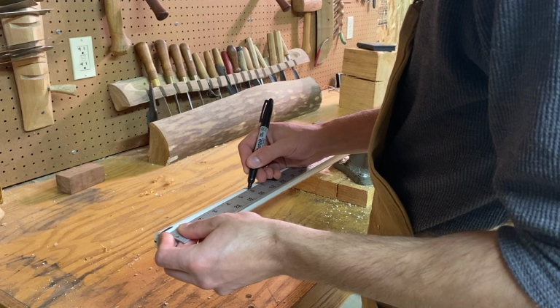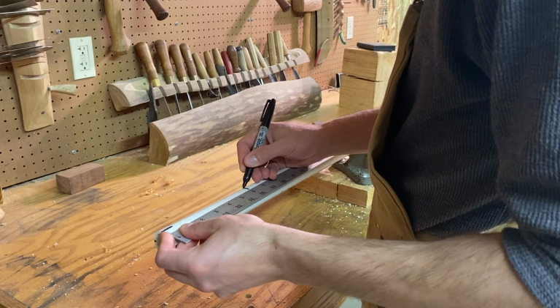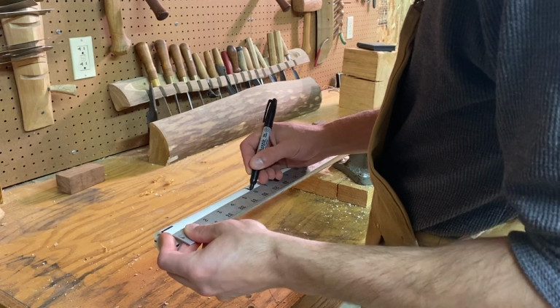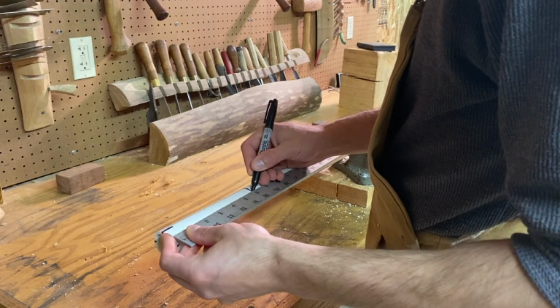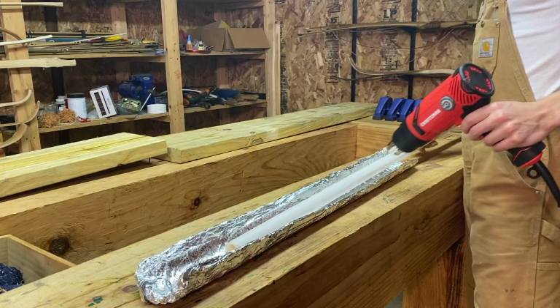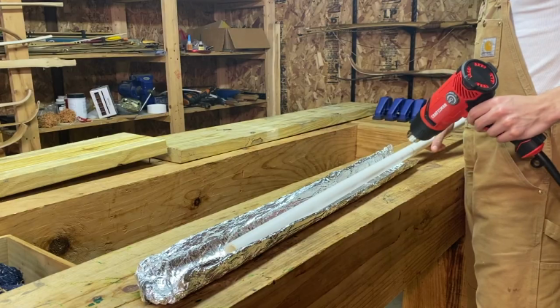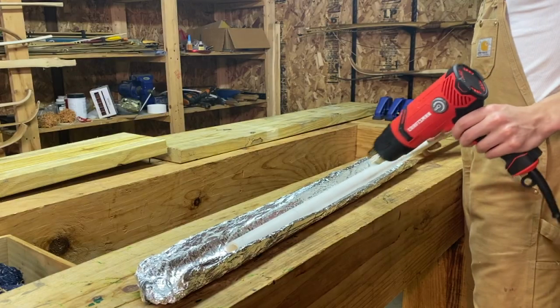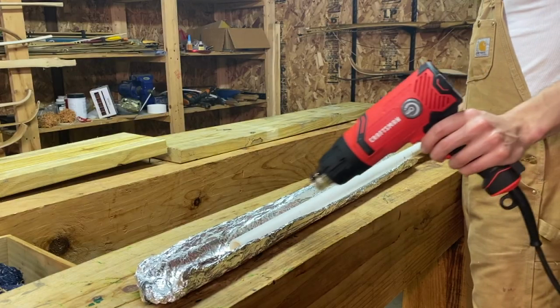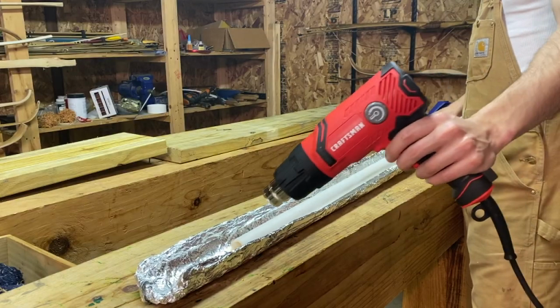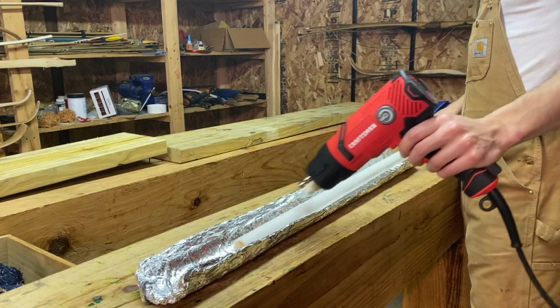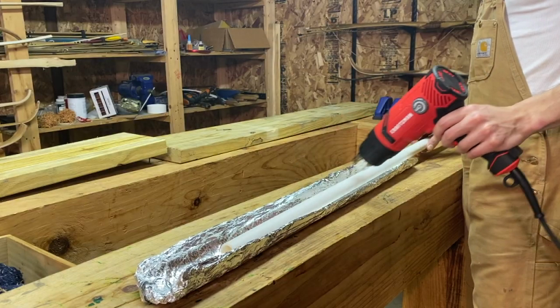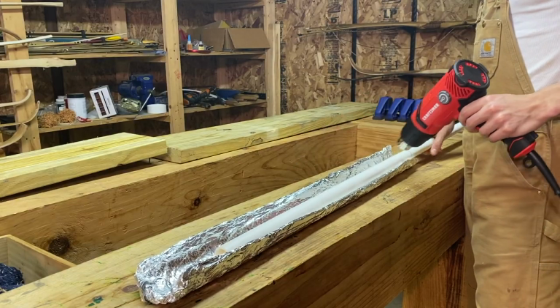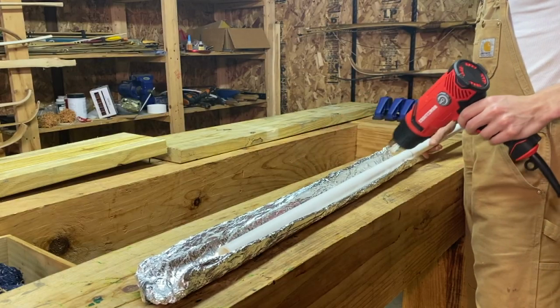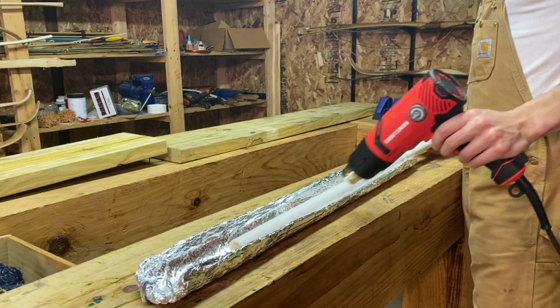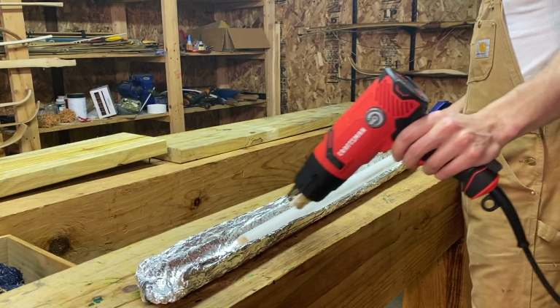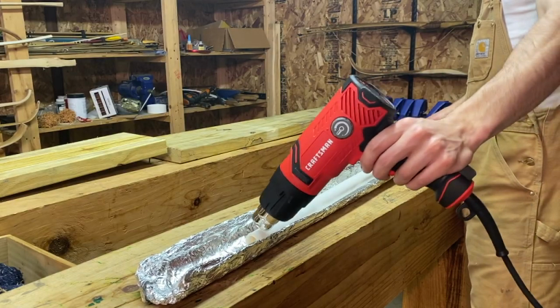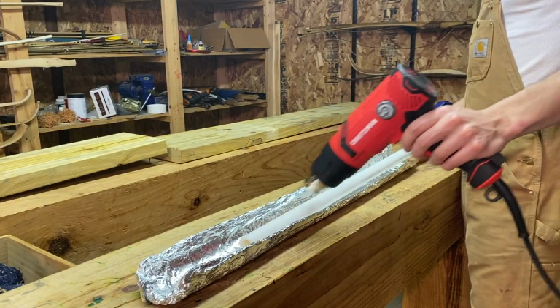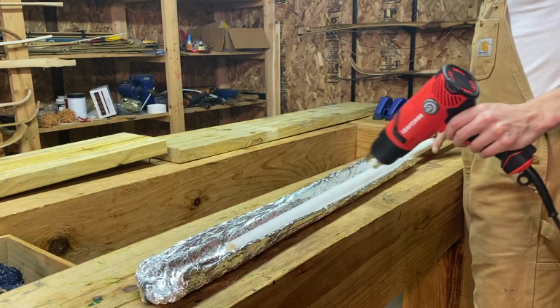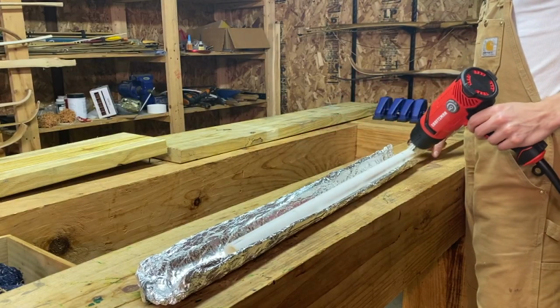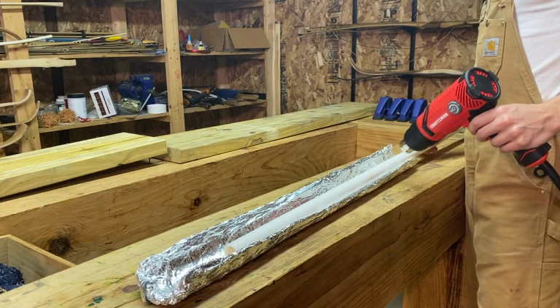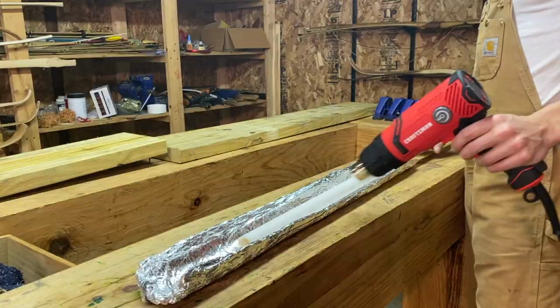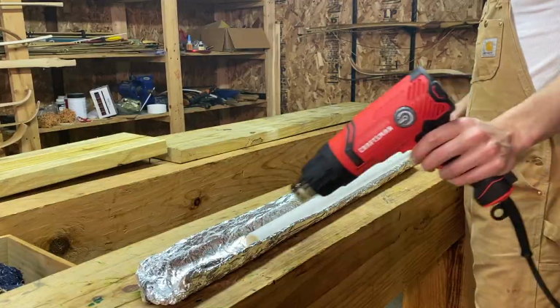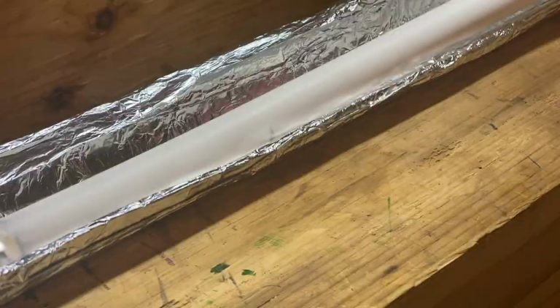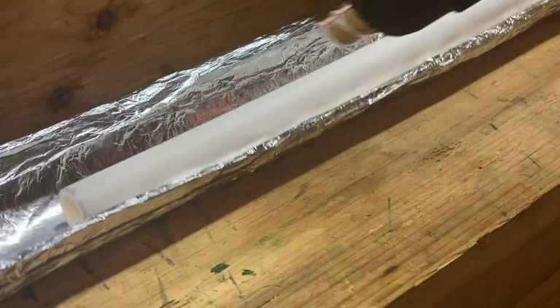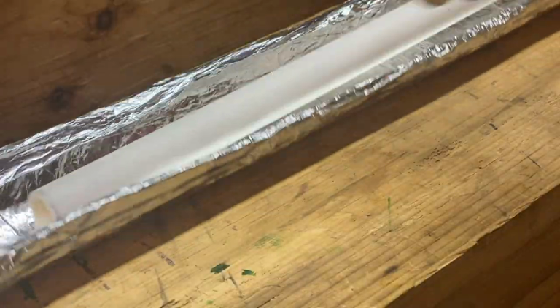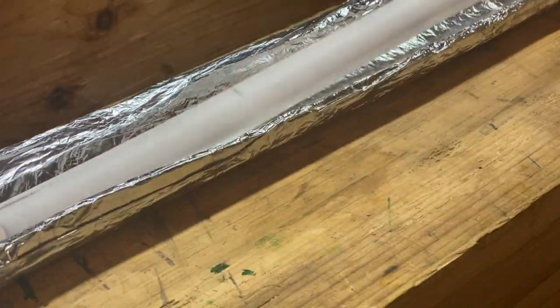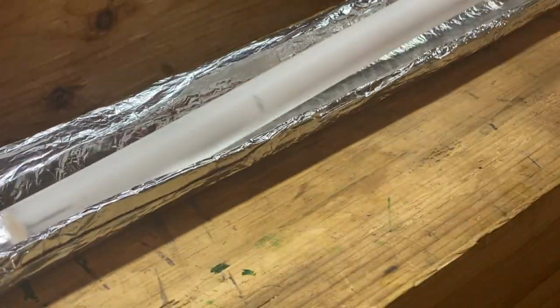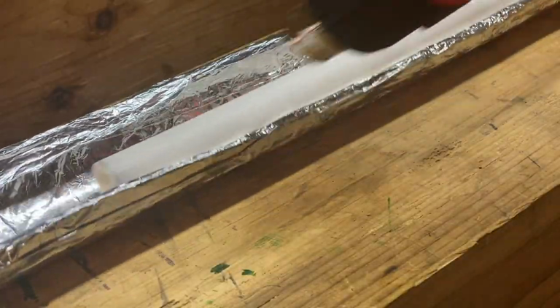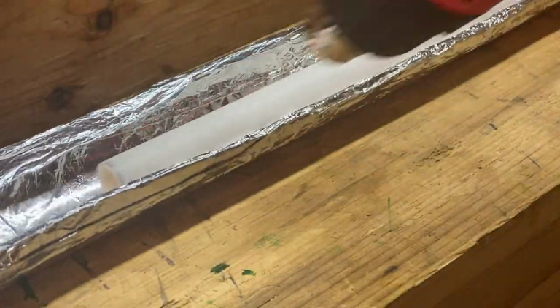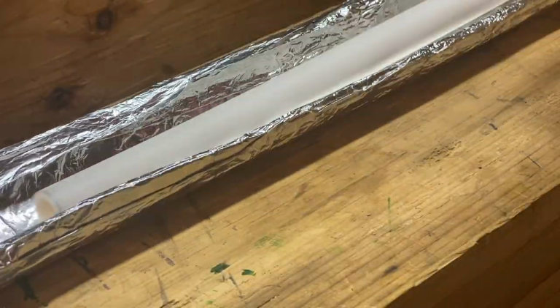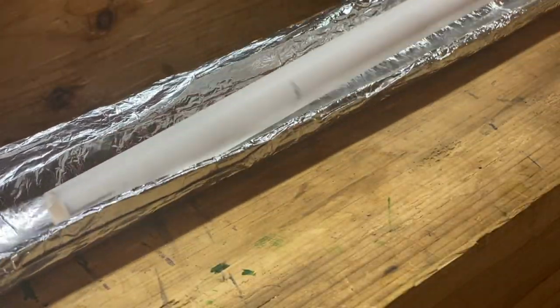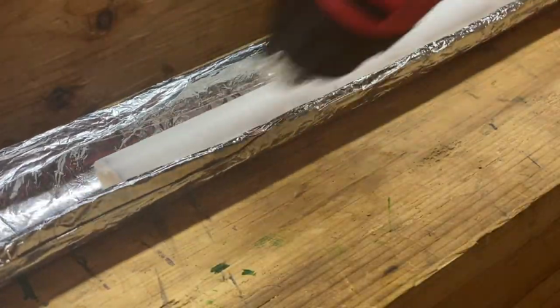It takes about five minutes to plasticize the limbs with a typical heat gun, but if you use an aluminum foil trough, you can cut that time in half.